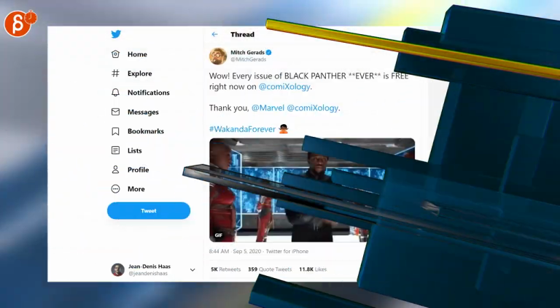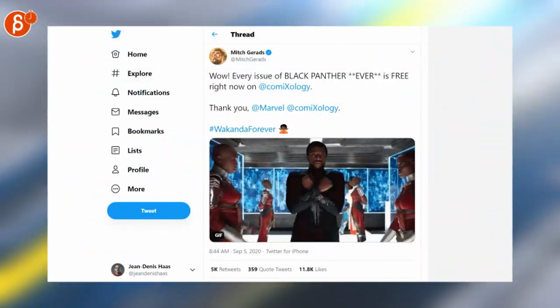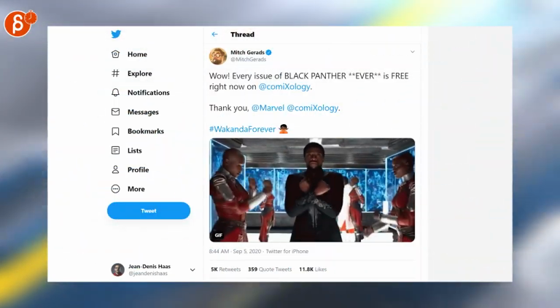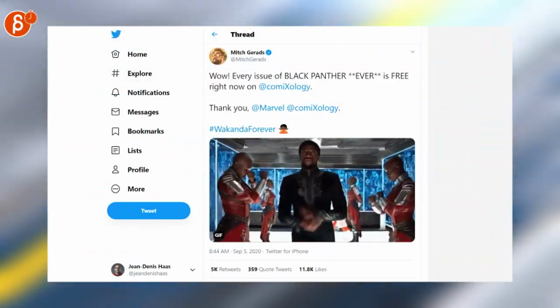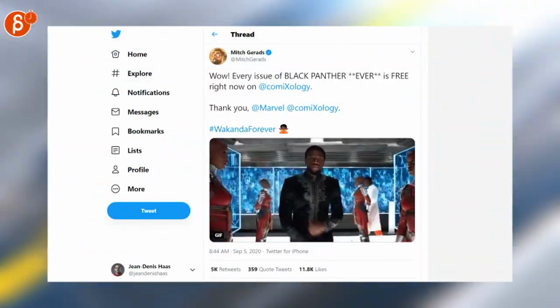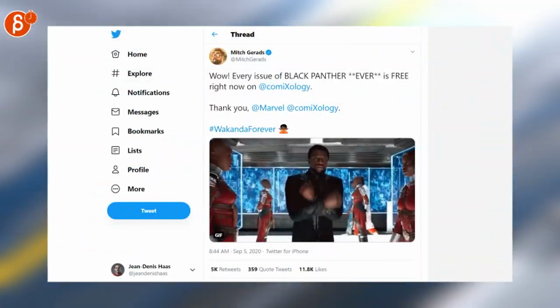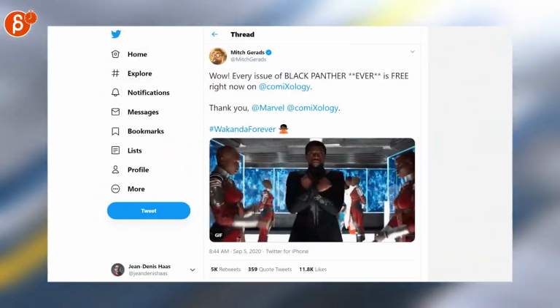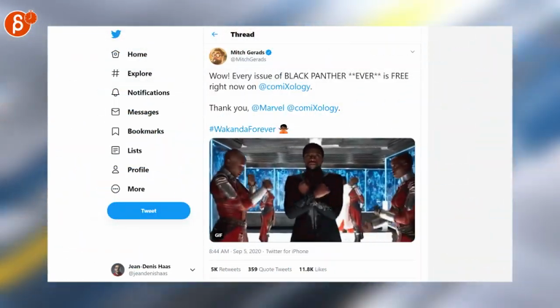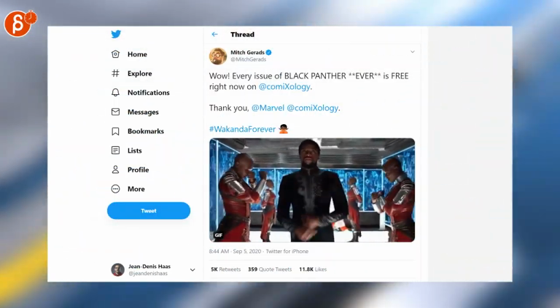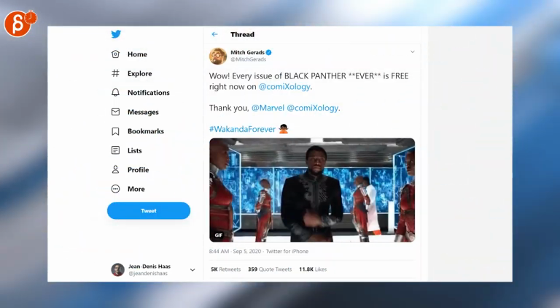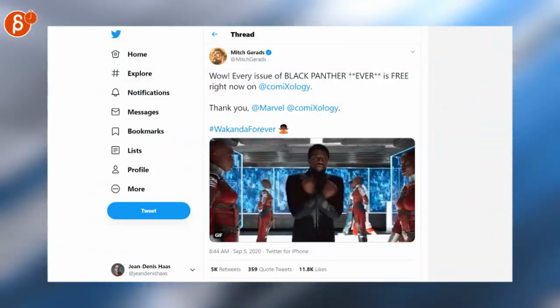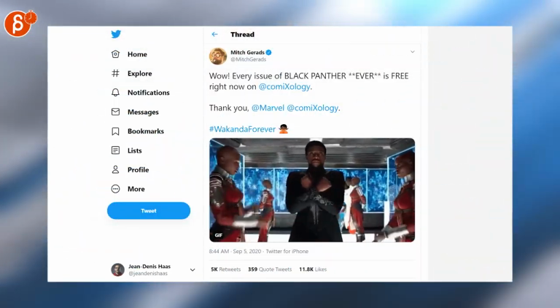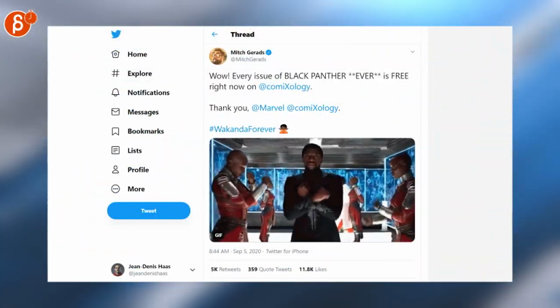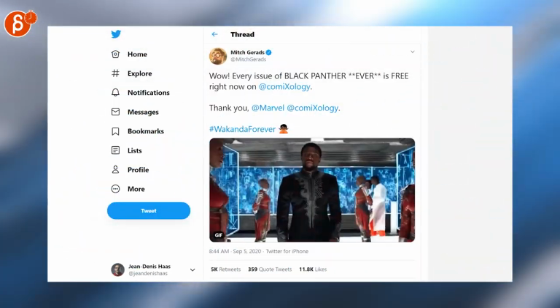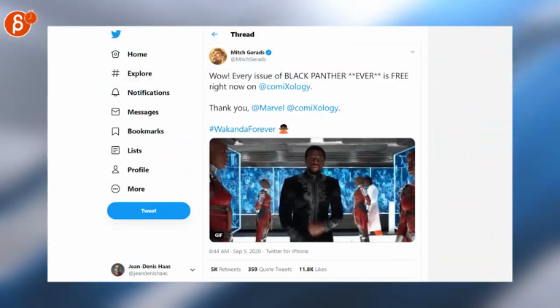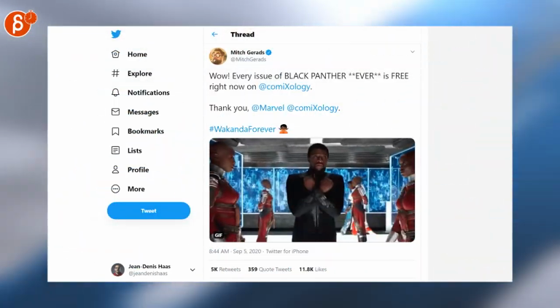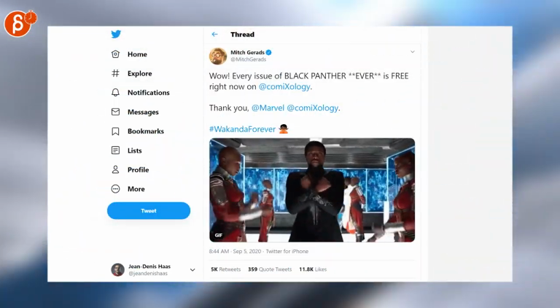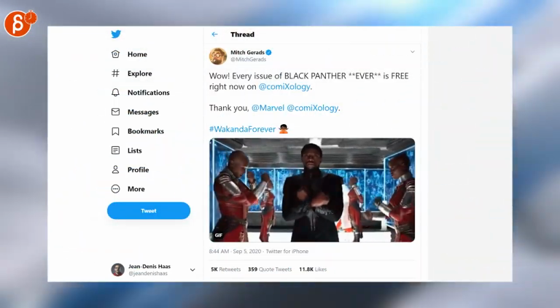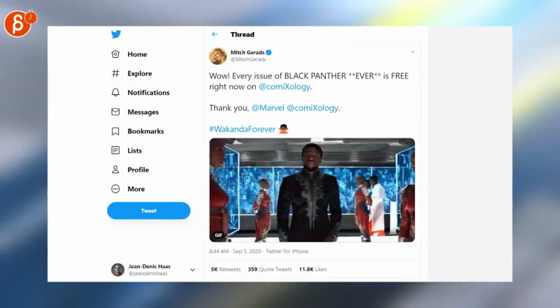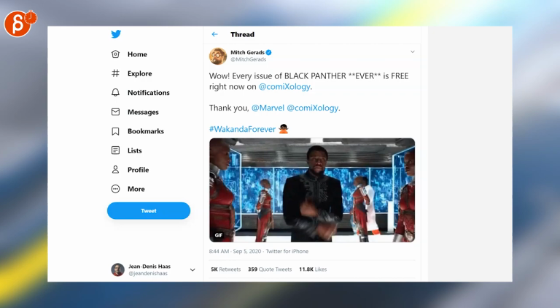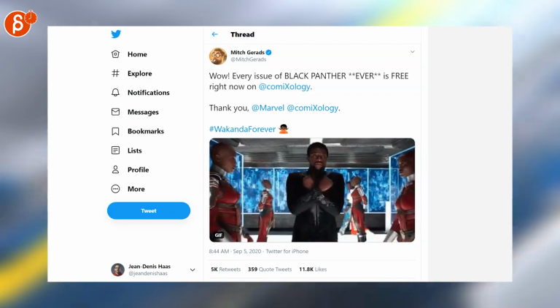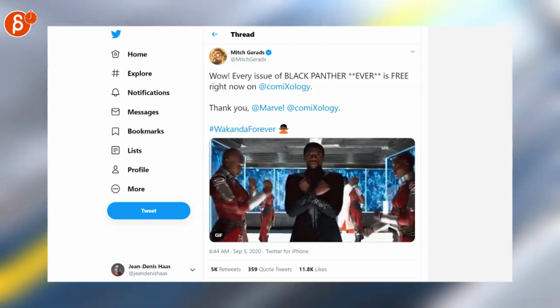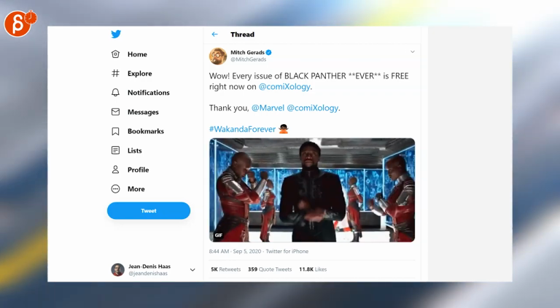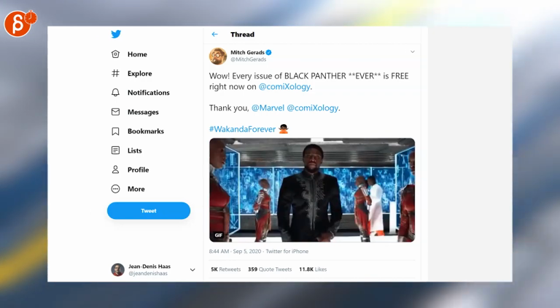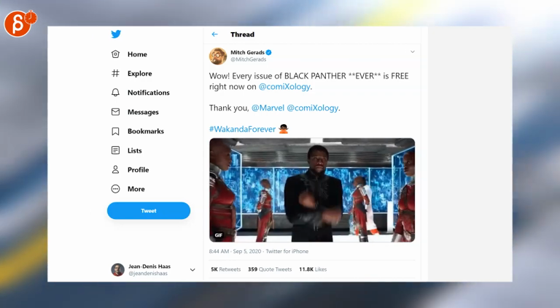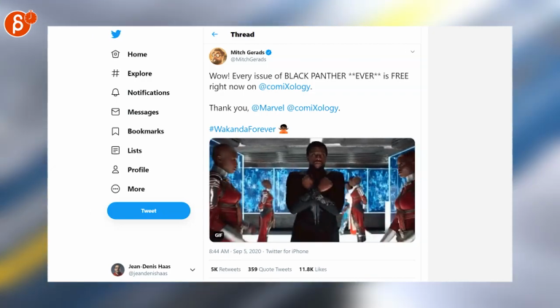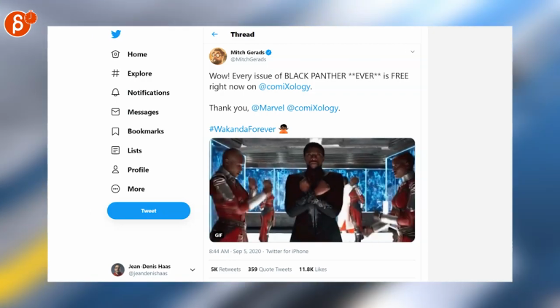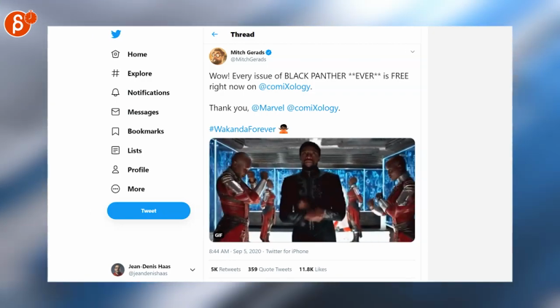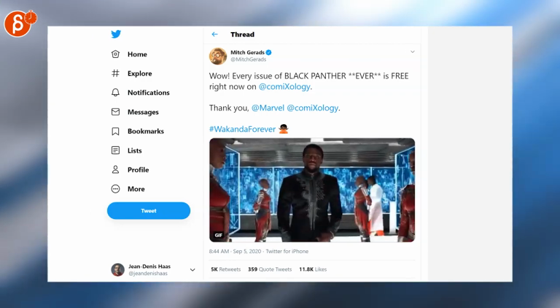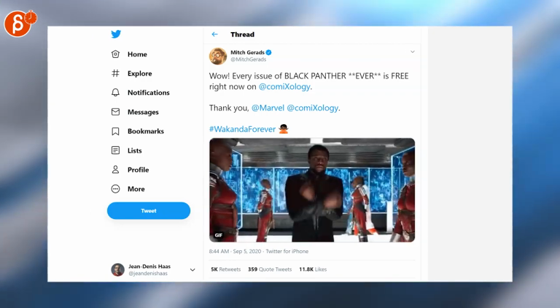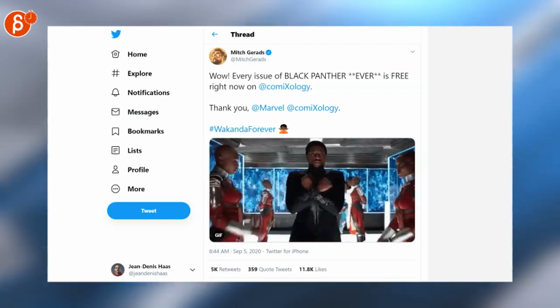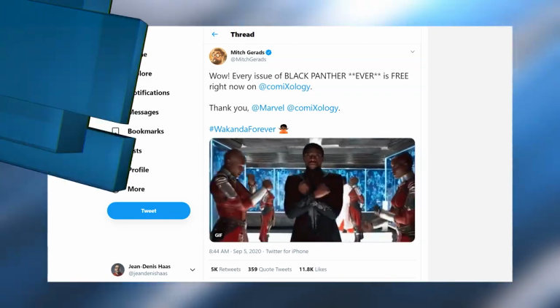Chadwick Boseman has died — it's really sad news. And to celebrate his legacy, every issue of Black Panther ever is free right now on Comixology.